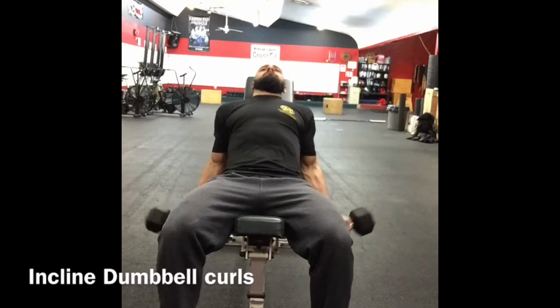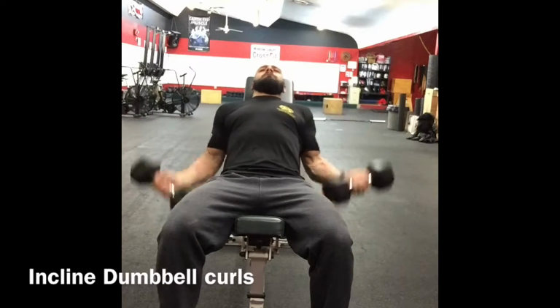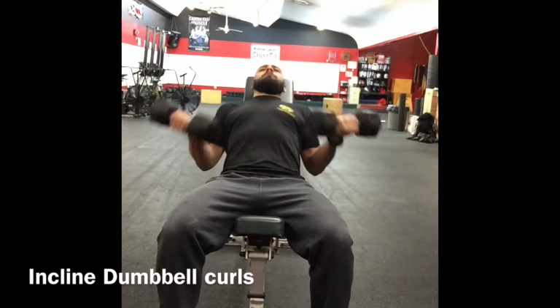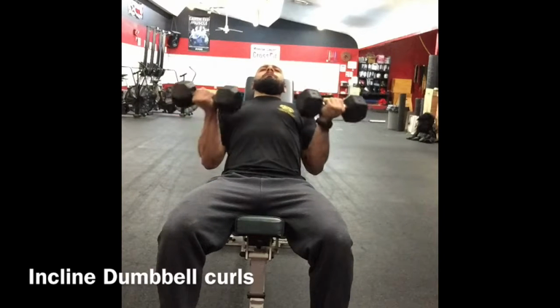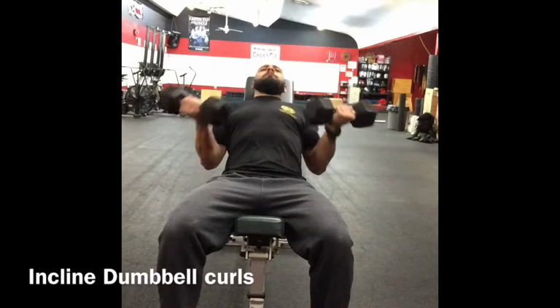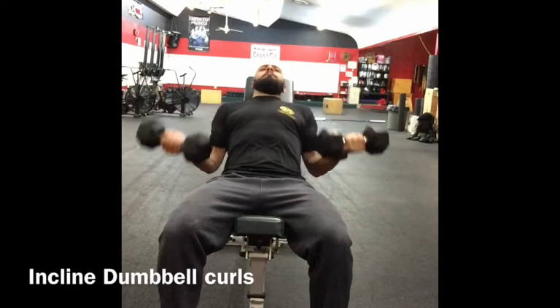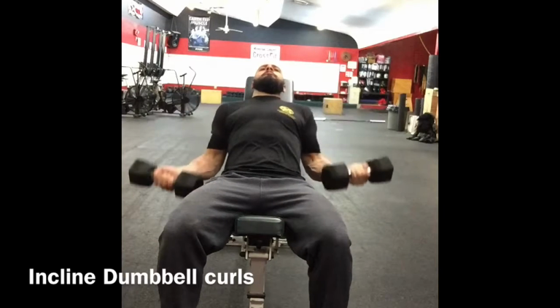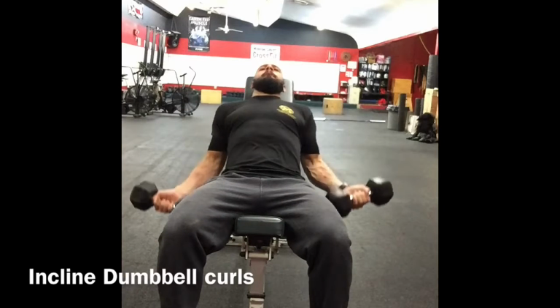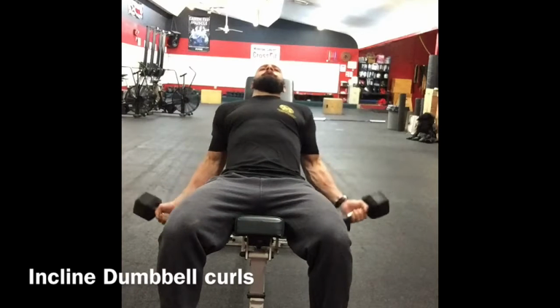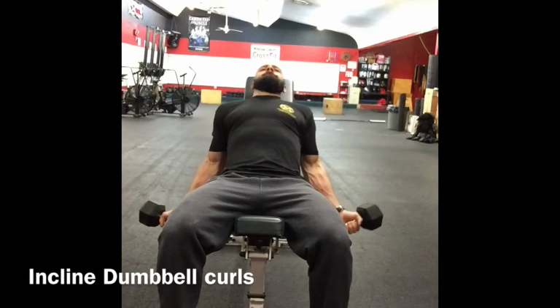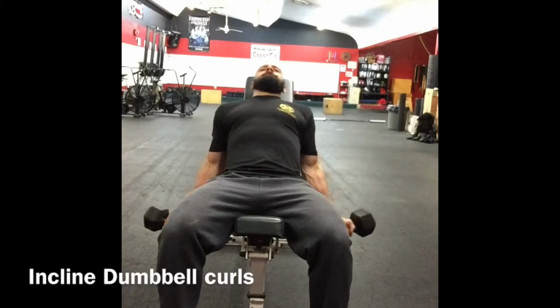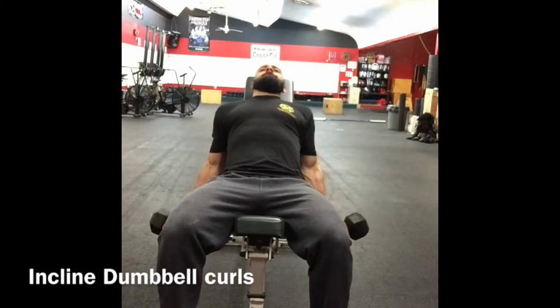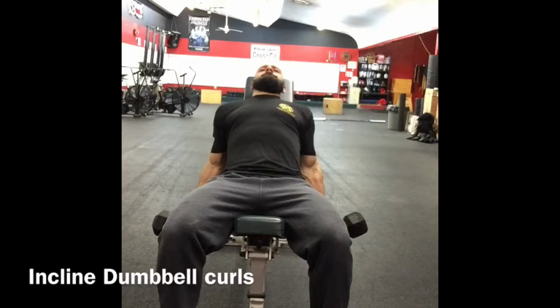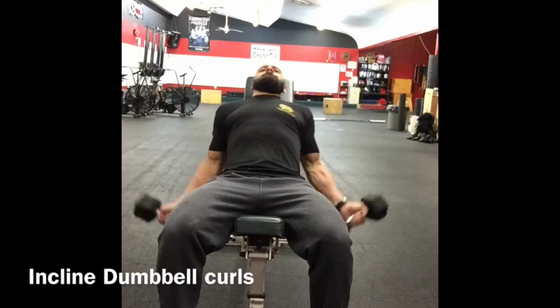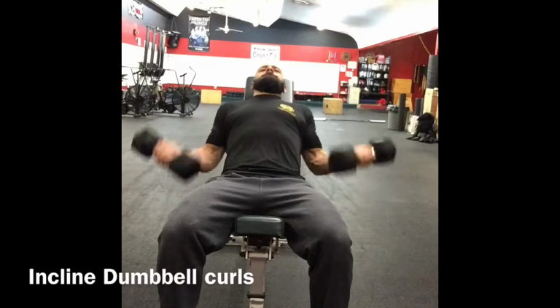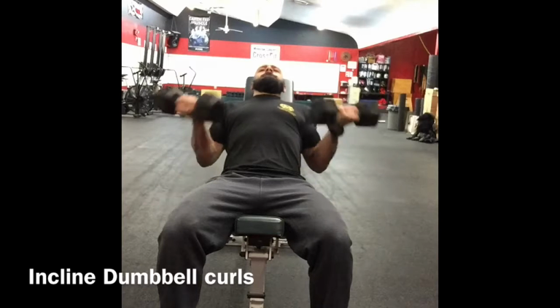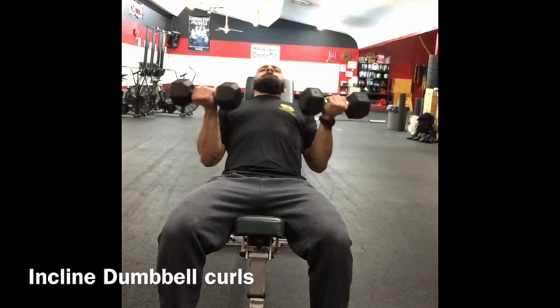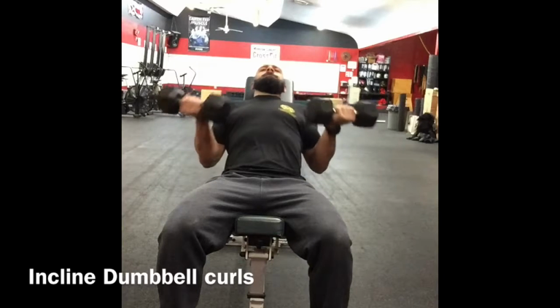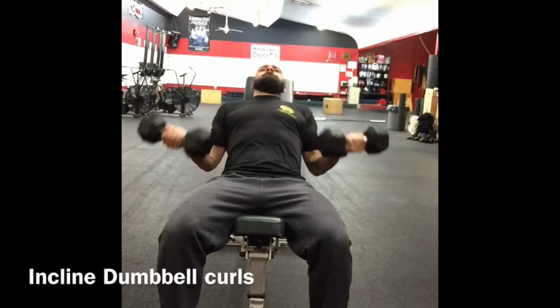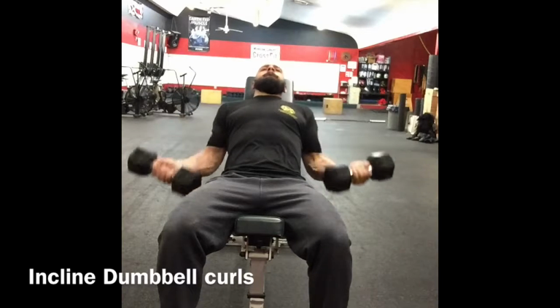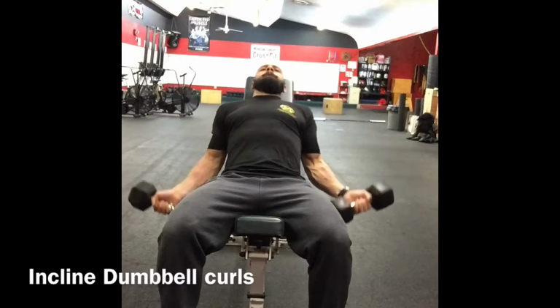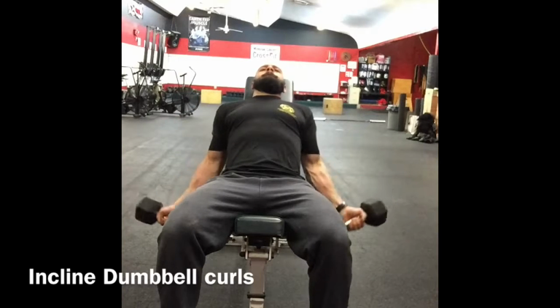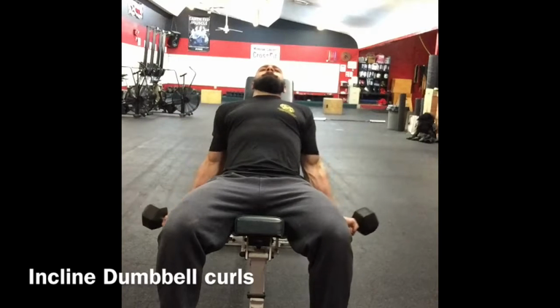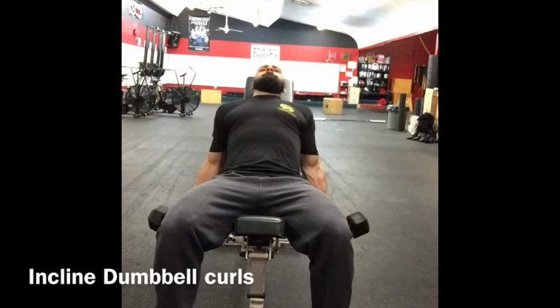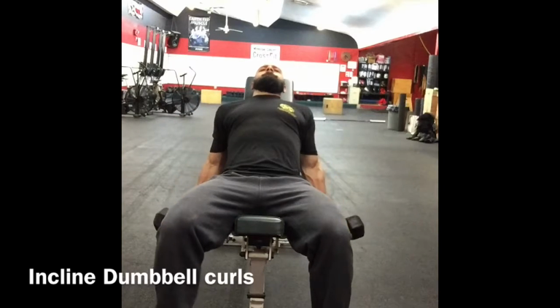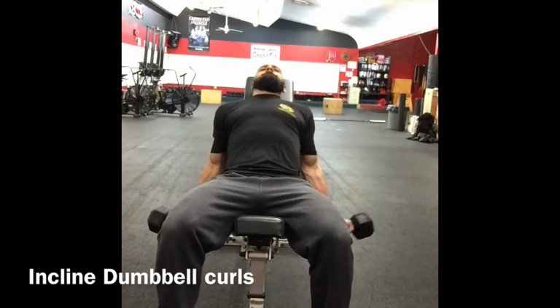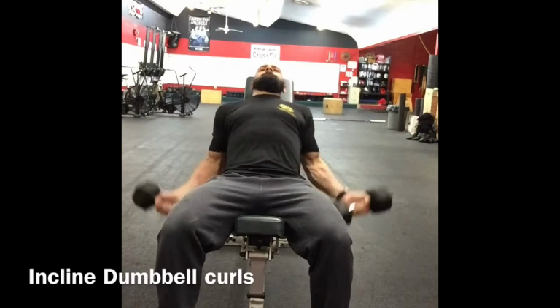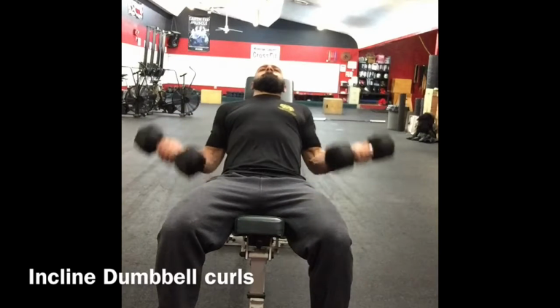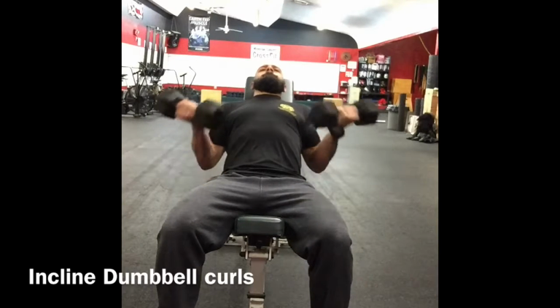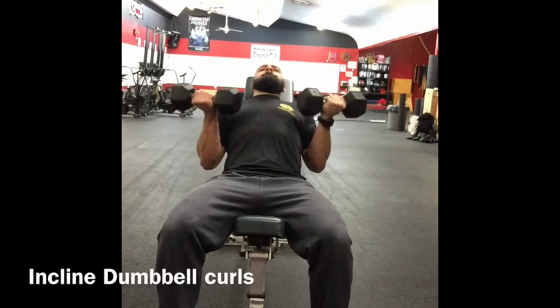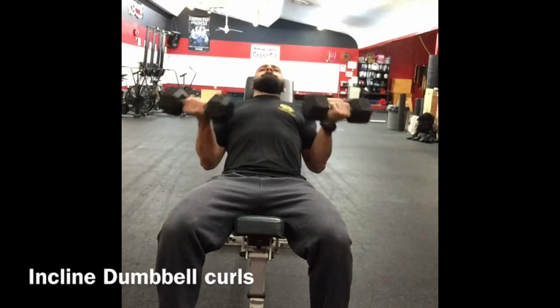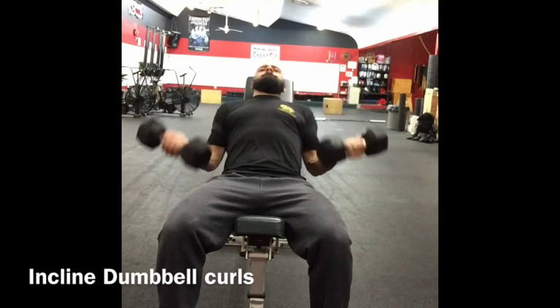Do not cheat by leaning forward and do not cheat by restricting your range of motion. There's a reason these are hard.